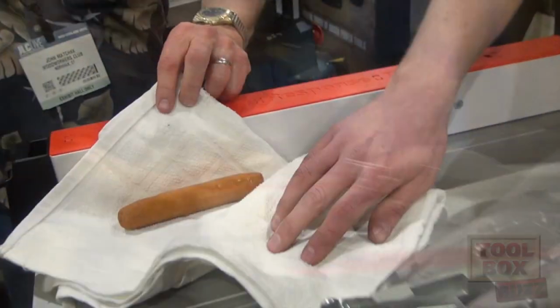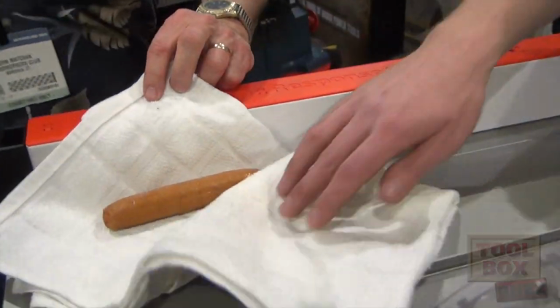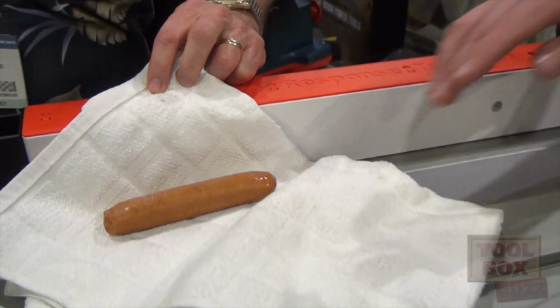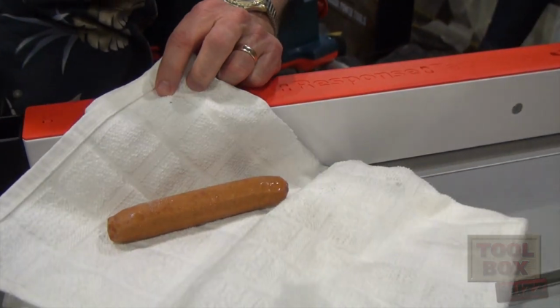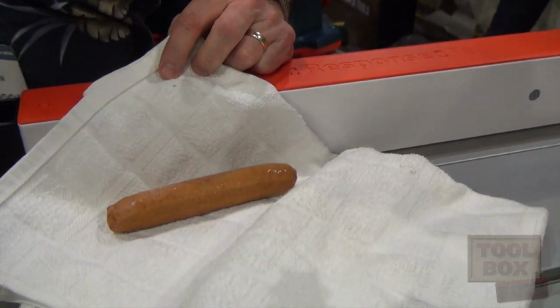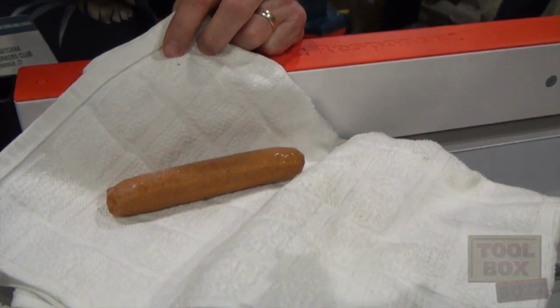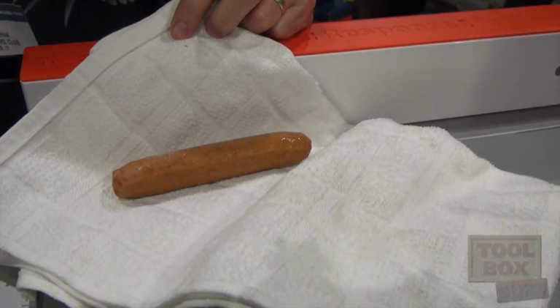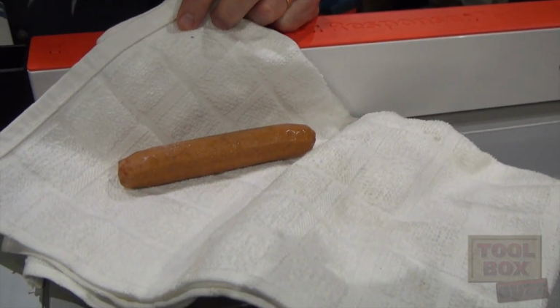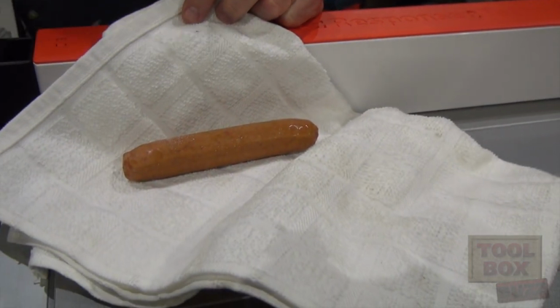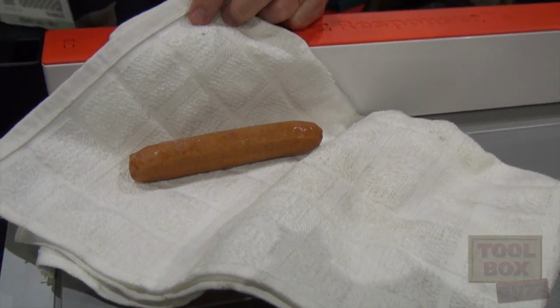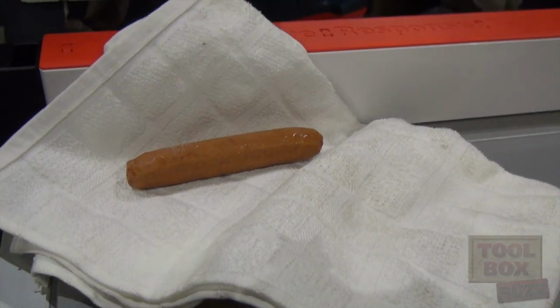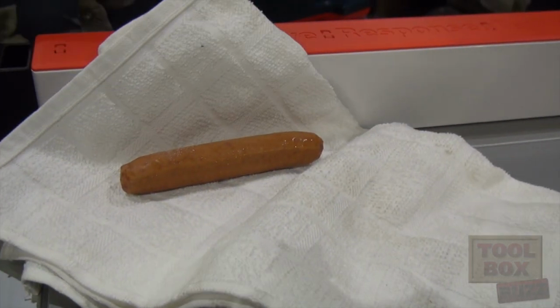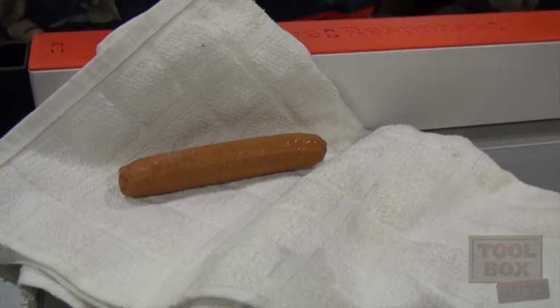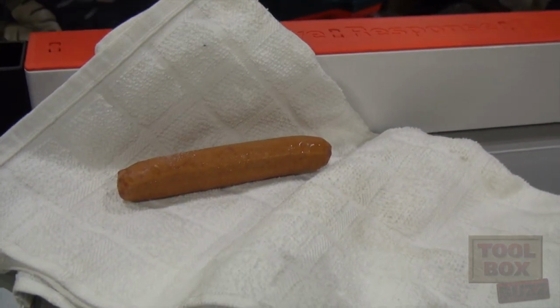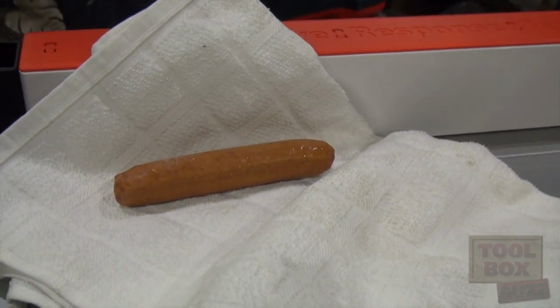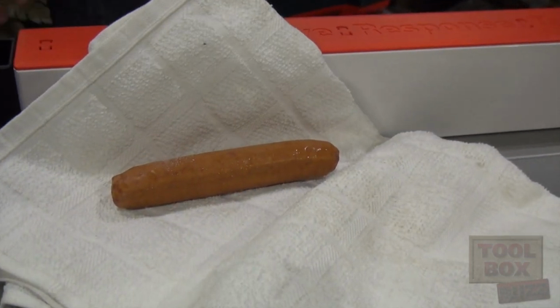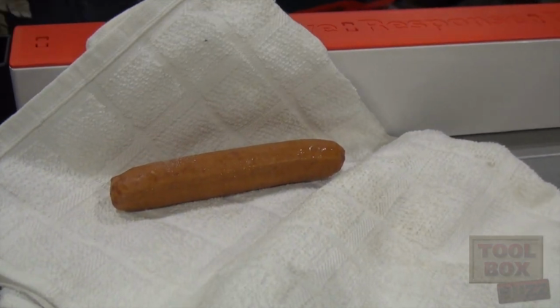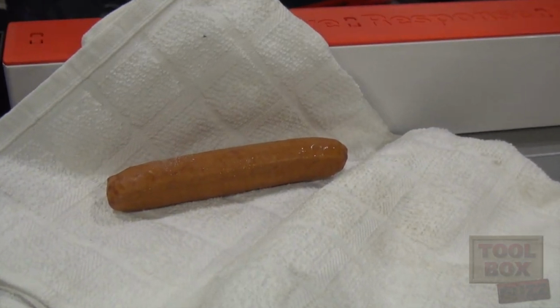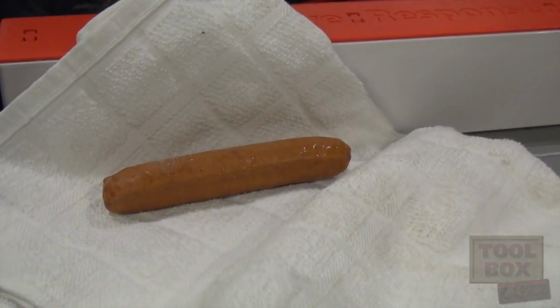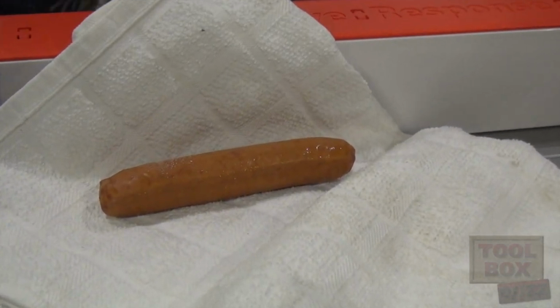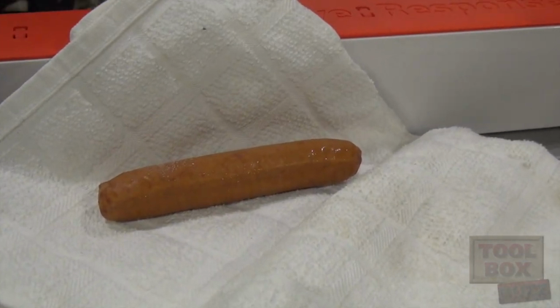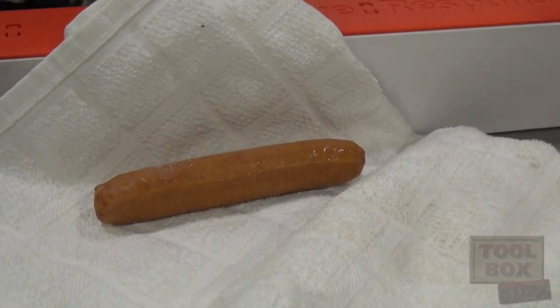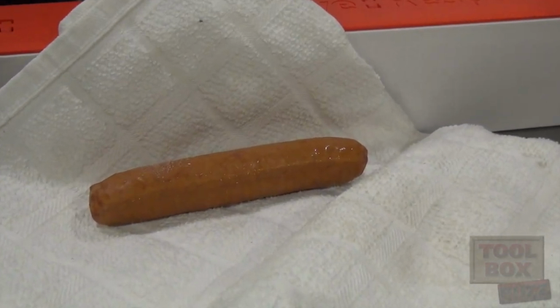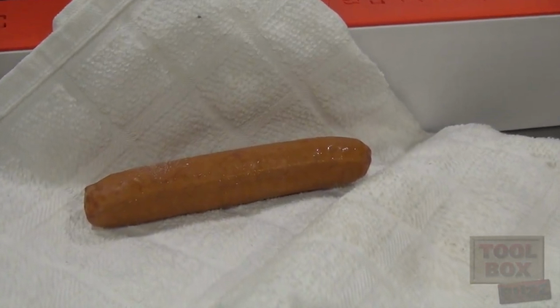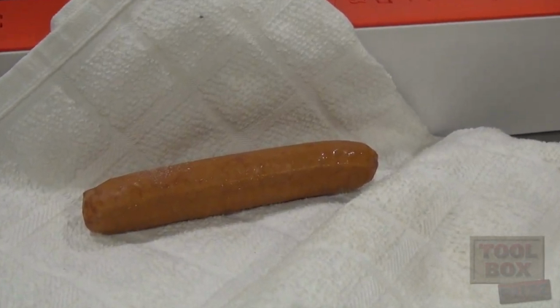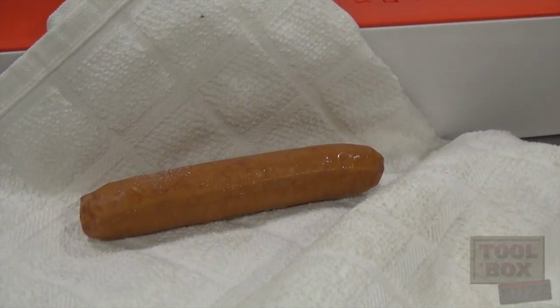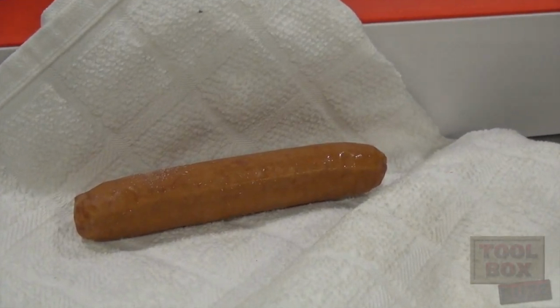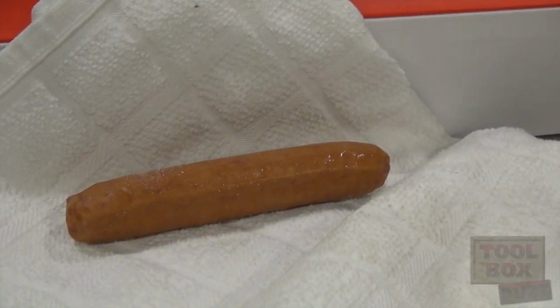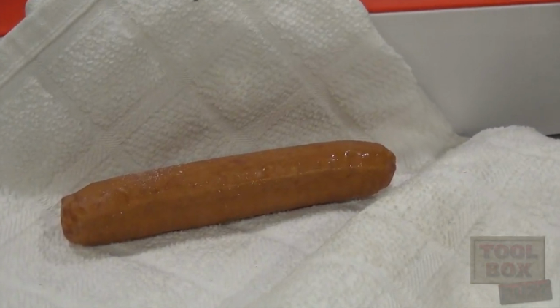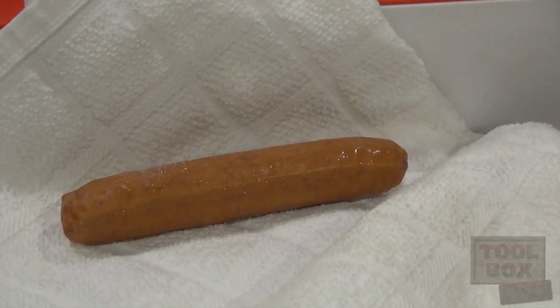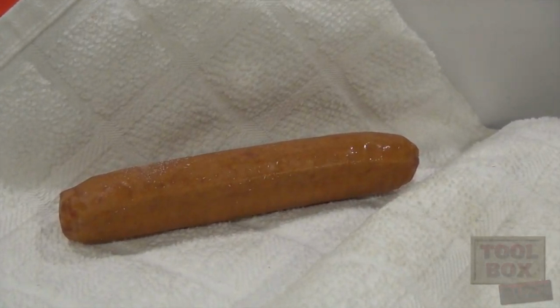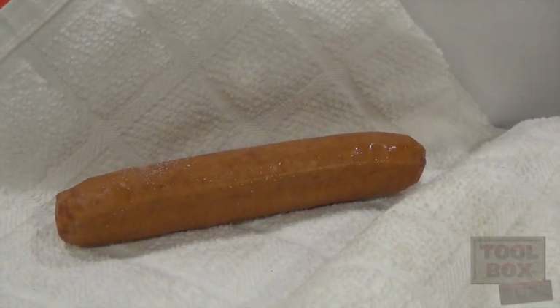What I'm gonna do is I'm gonna unplug the side and I'm gonna turn the switch off.